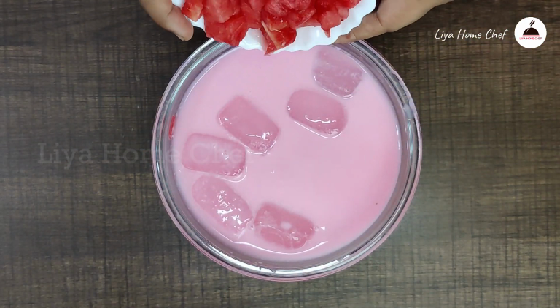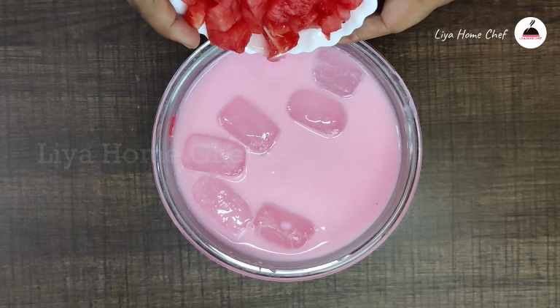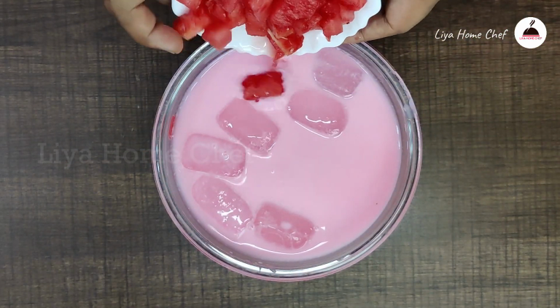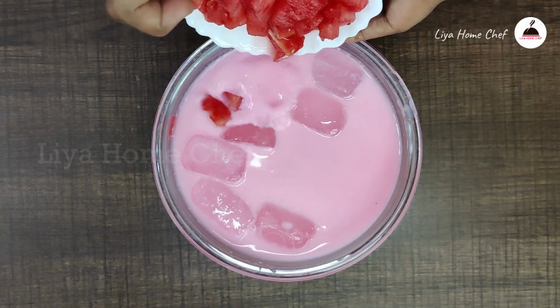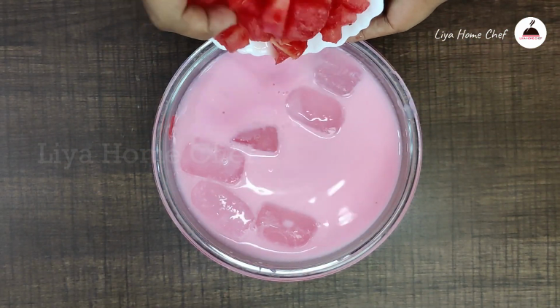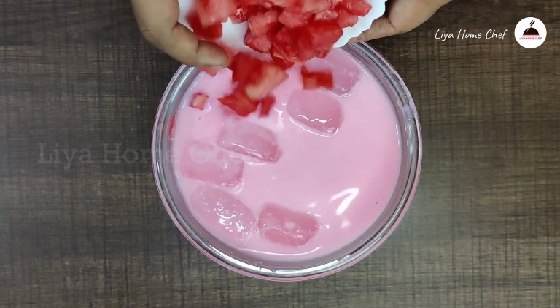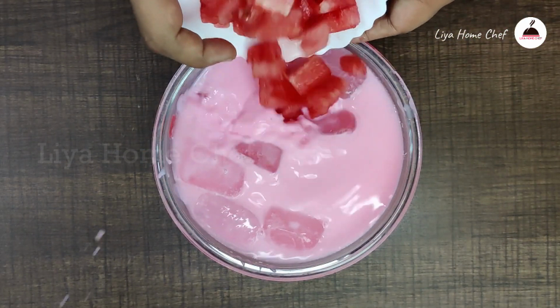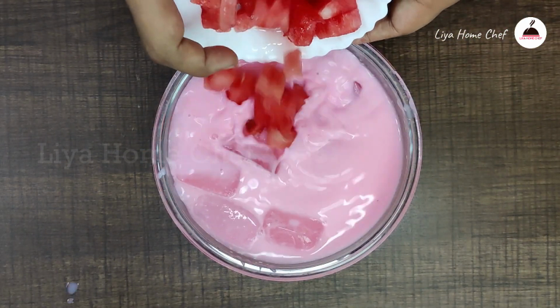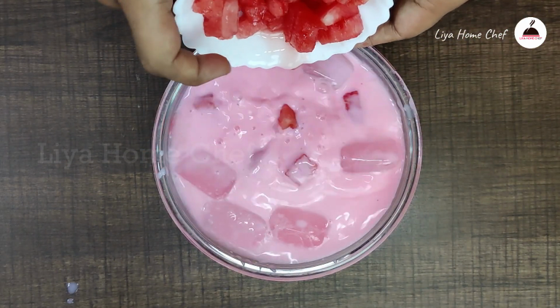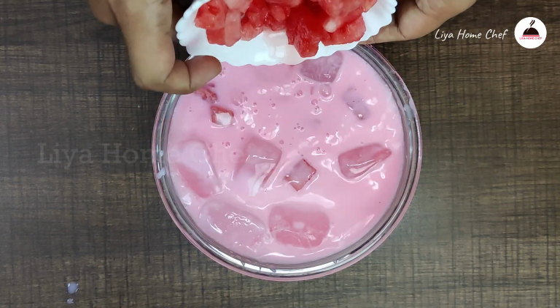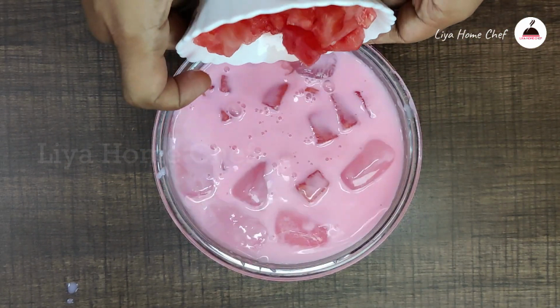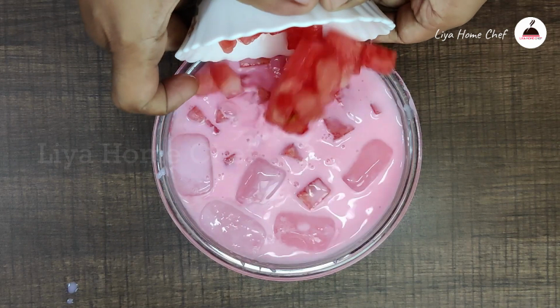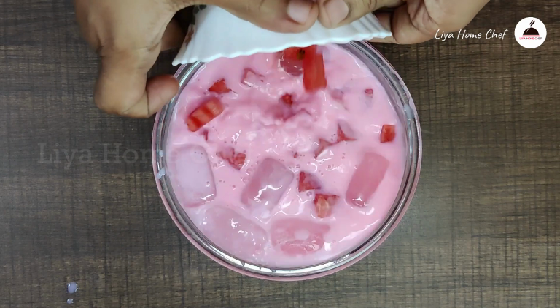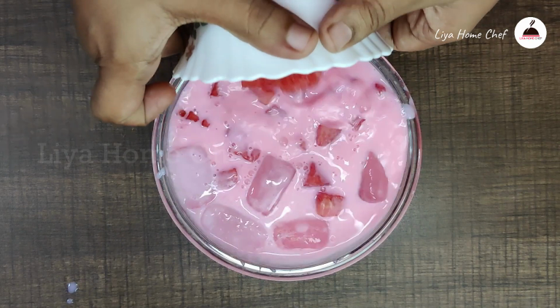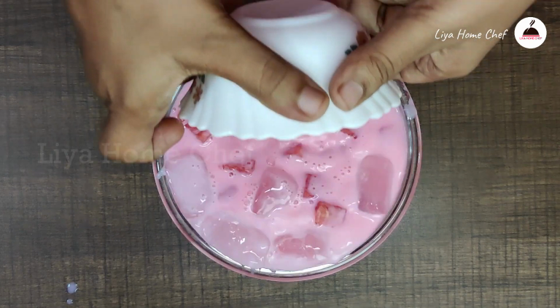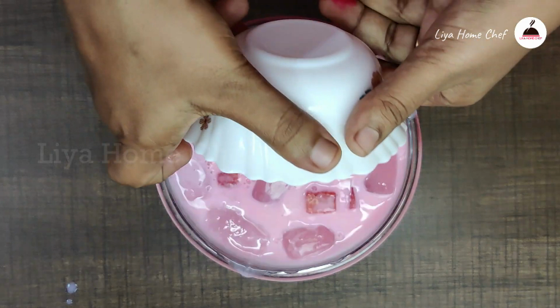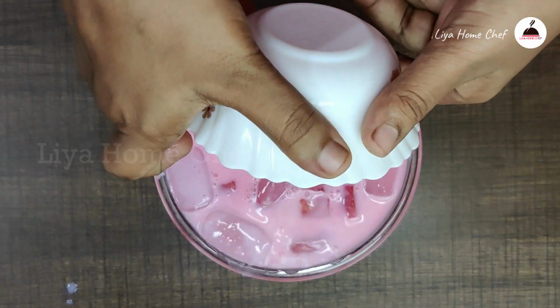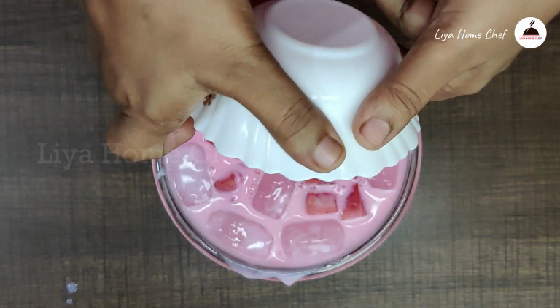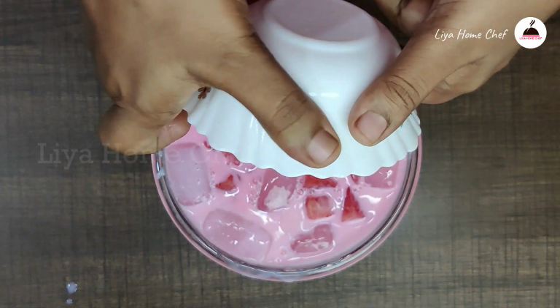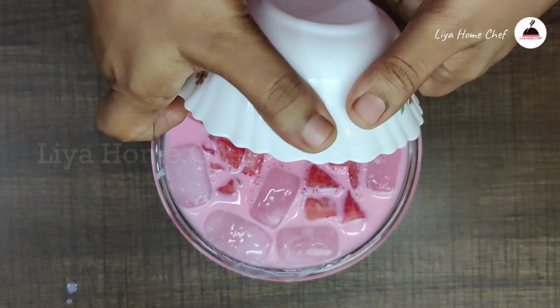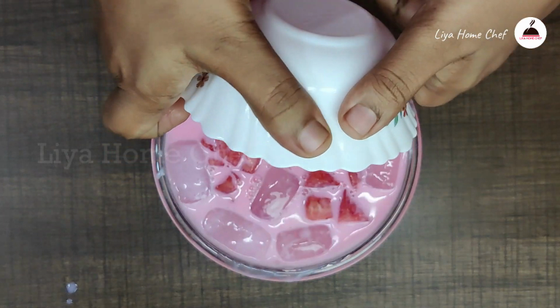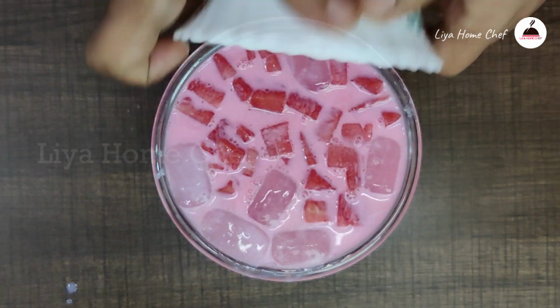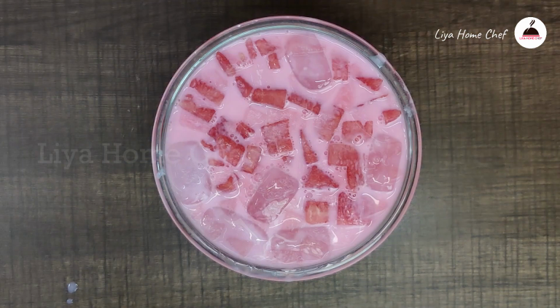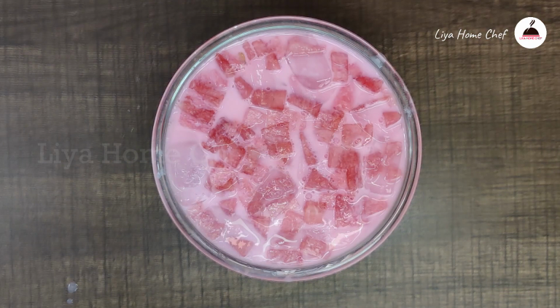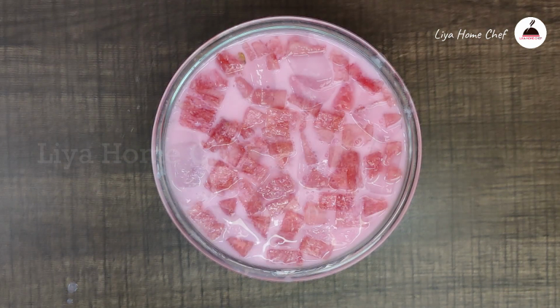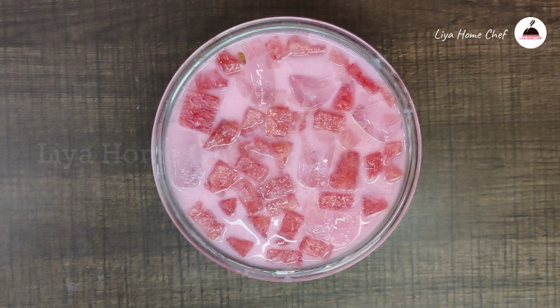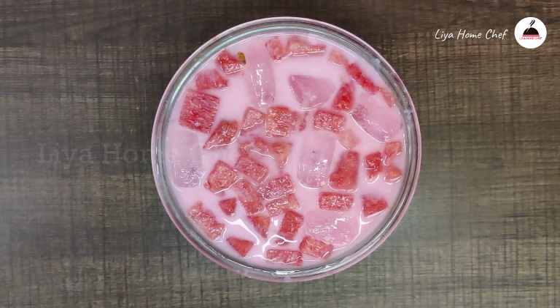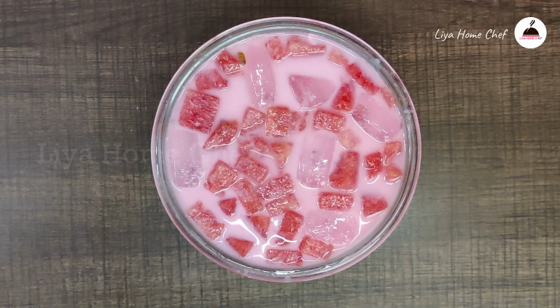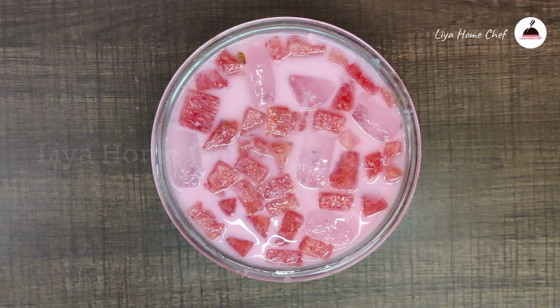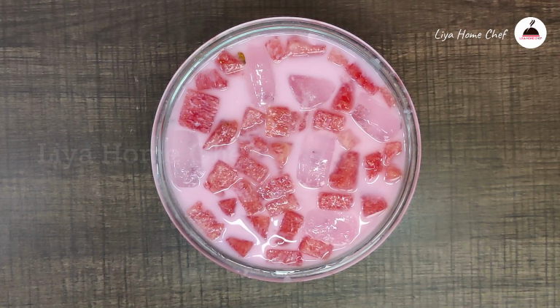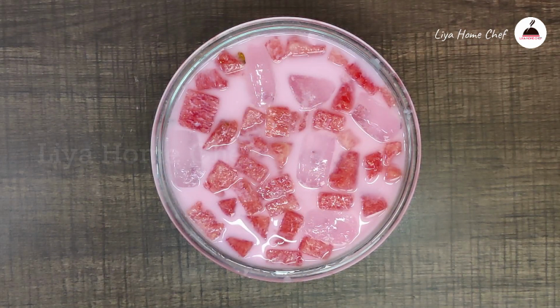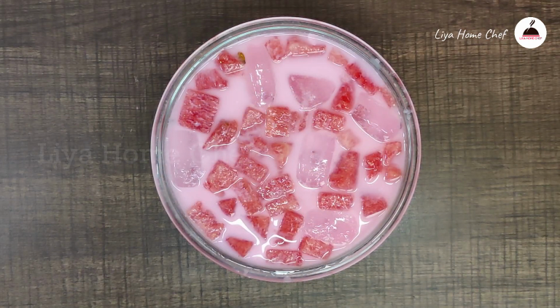Let's mix watermelon pieces. Let's mix it well.